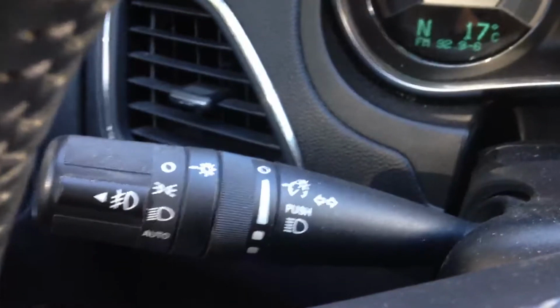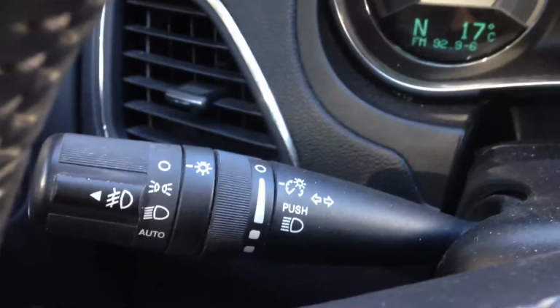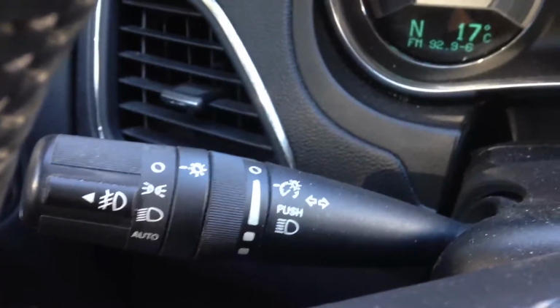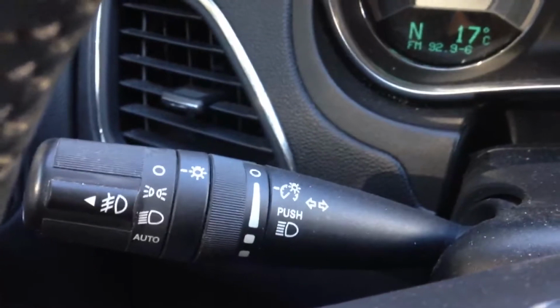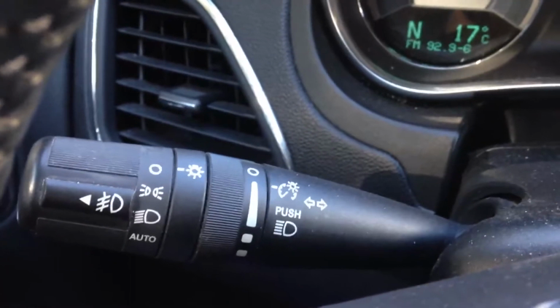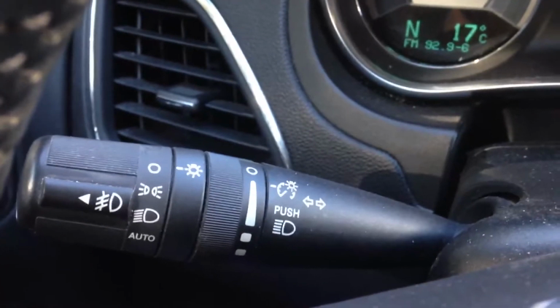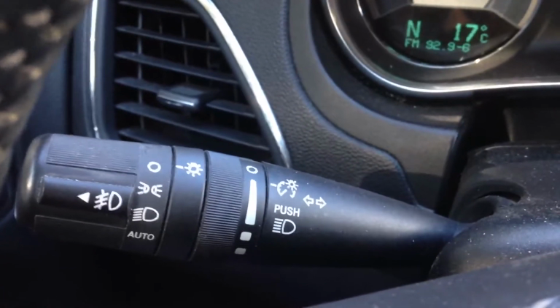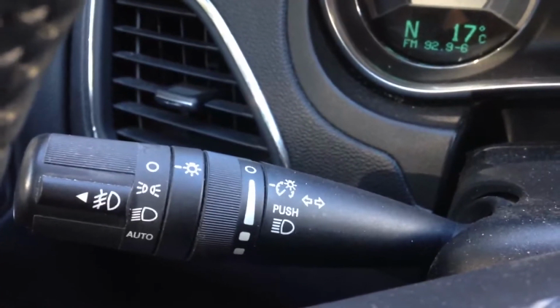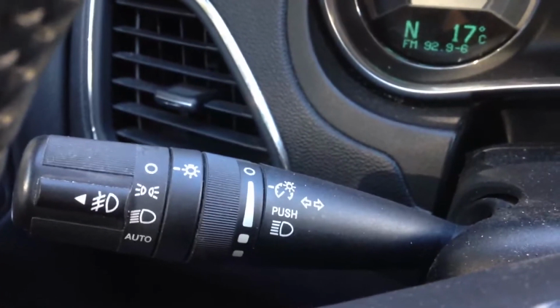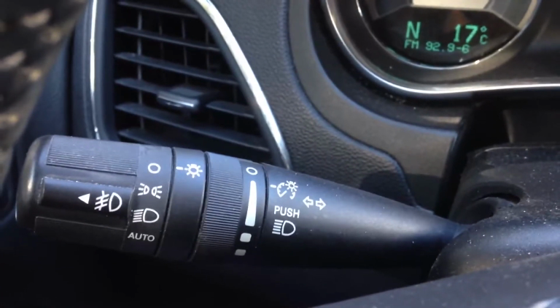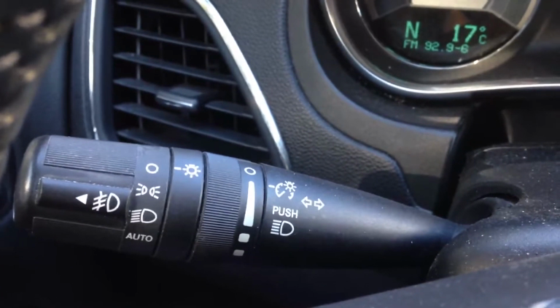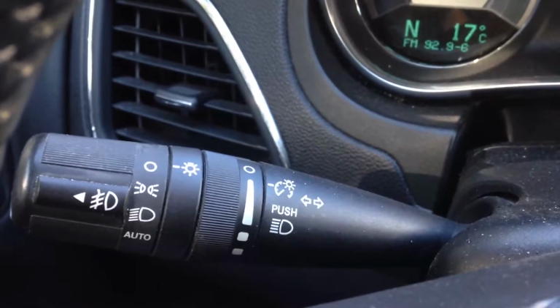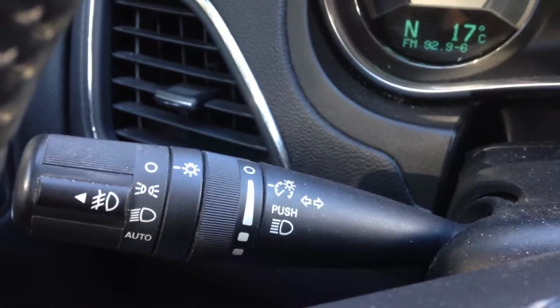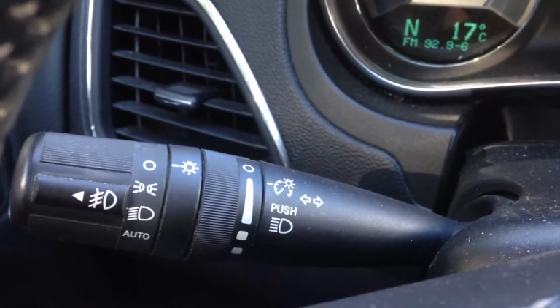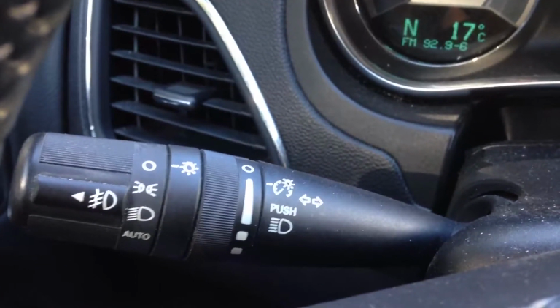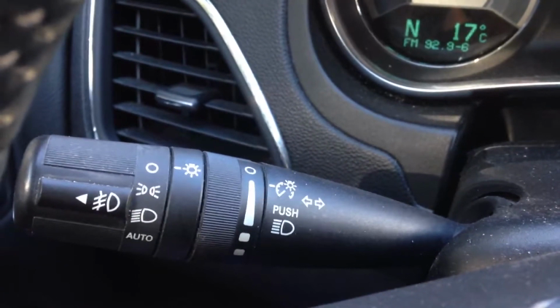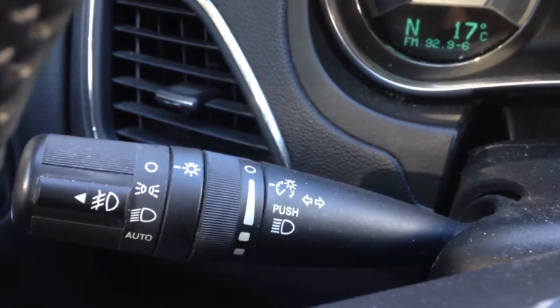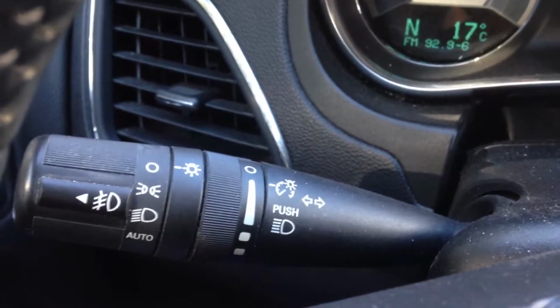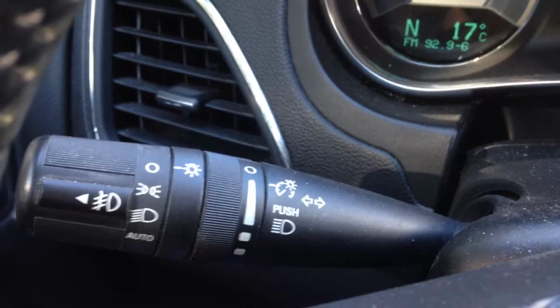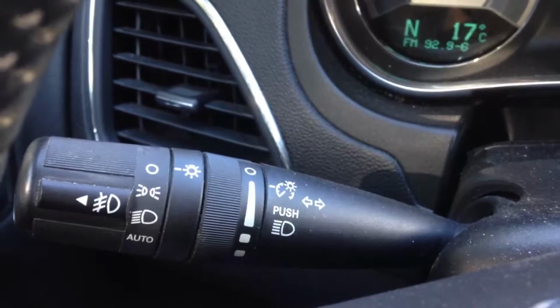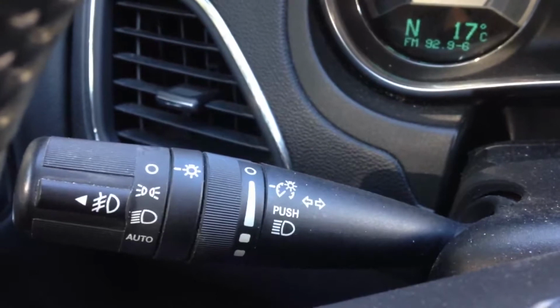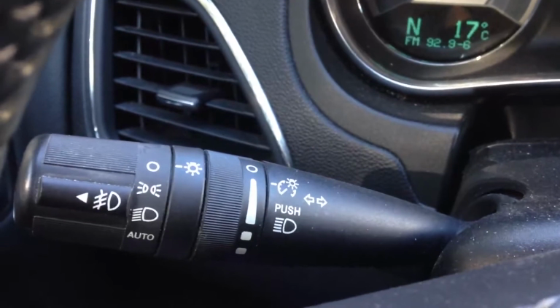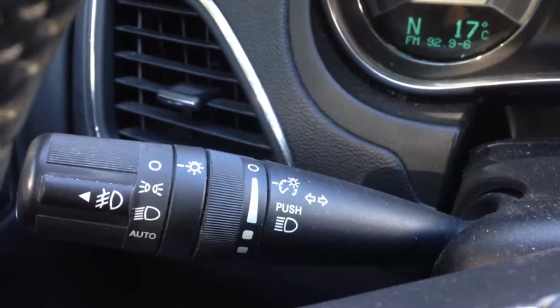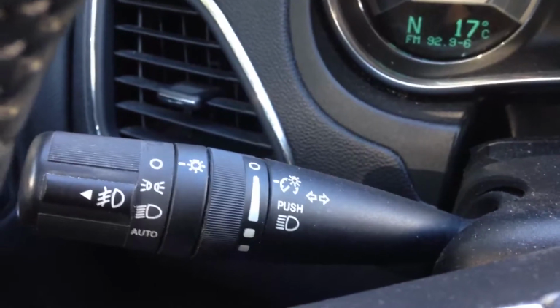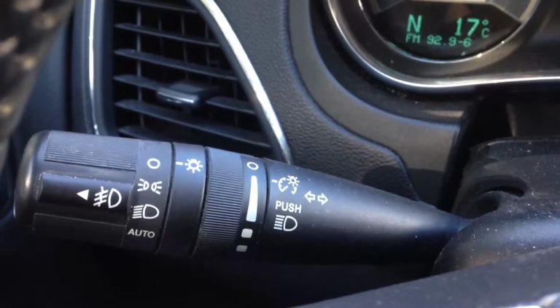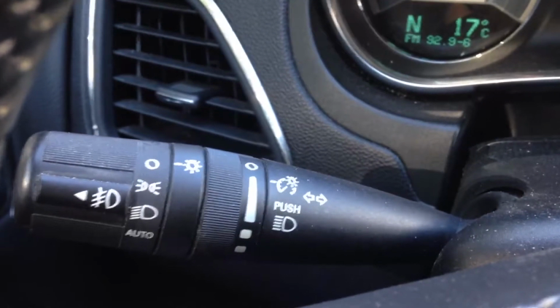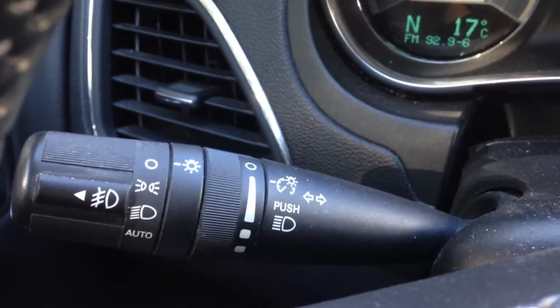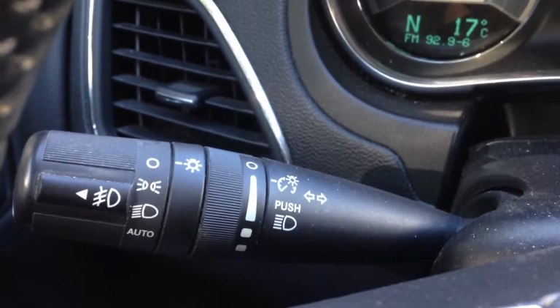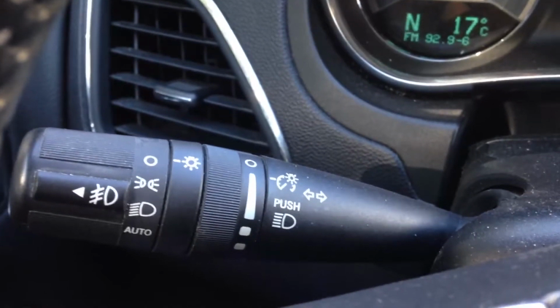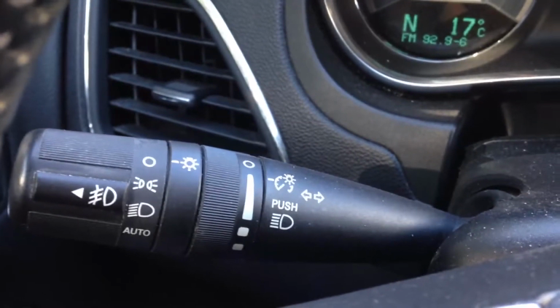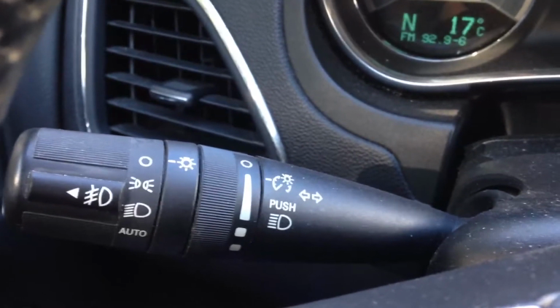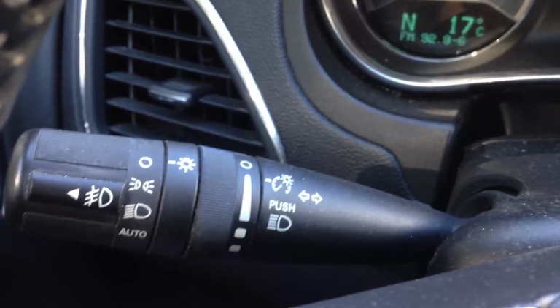It does come equipped with the feature for auto lights, which I like — I just leave it on mine all the time.